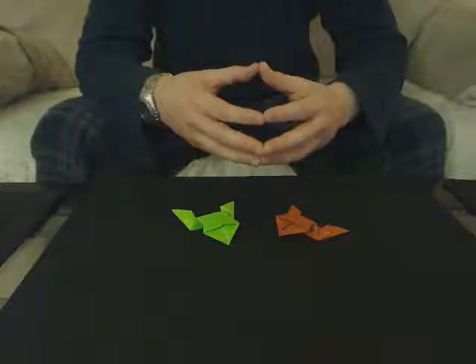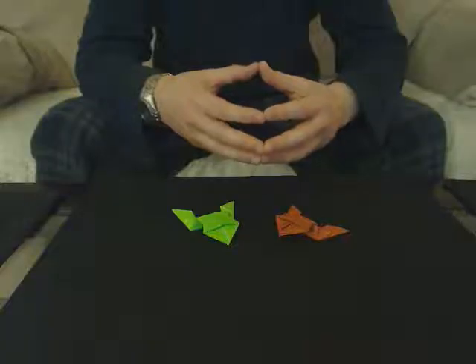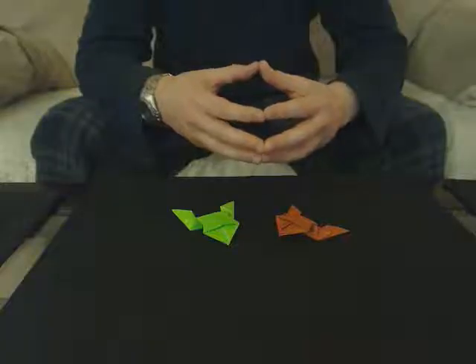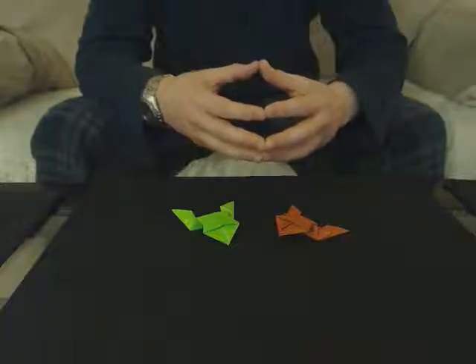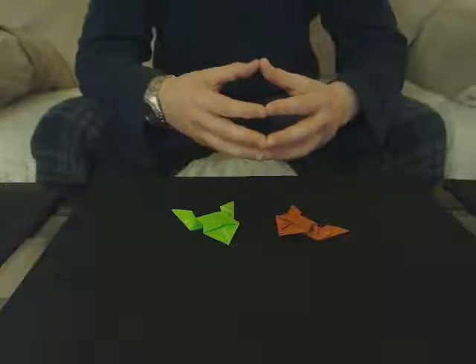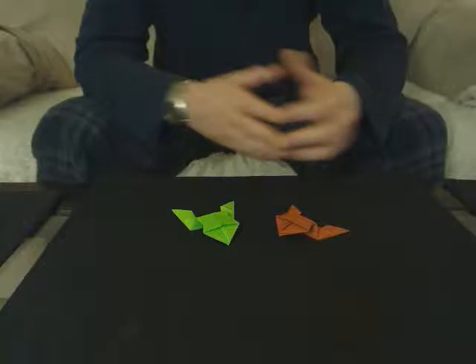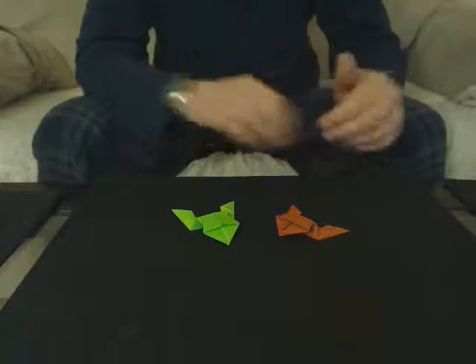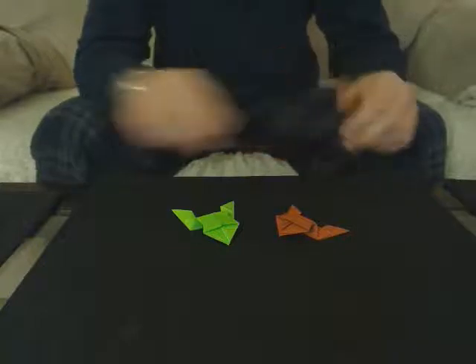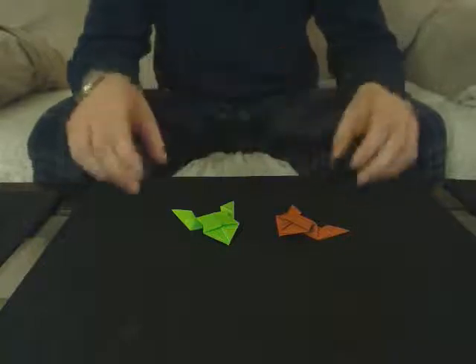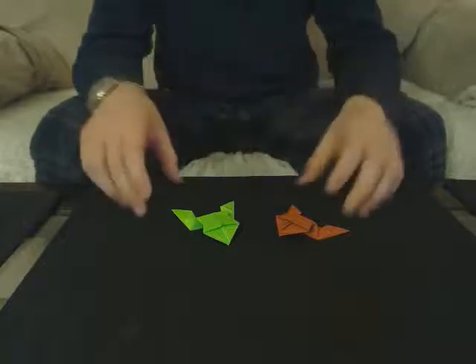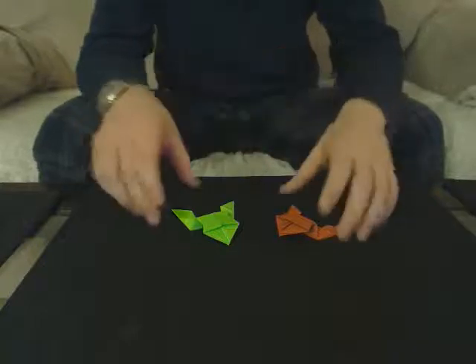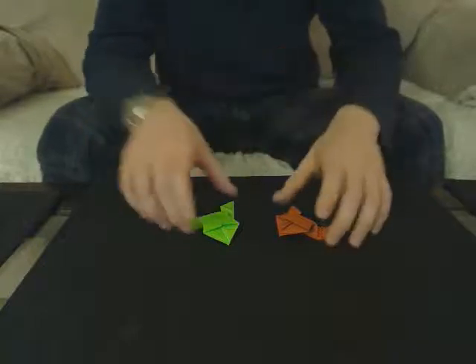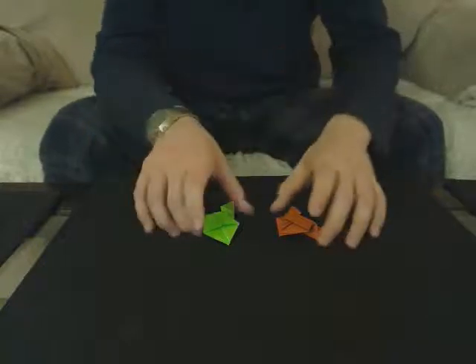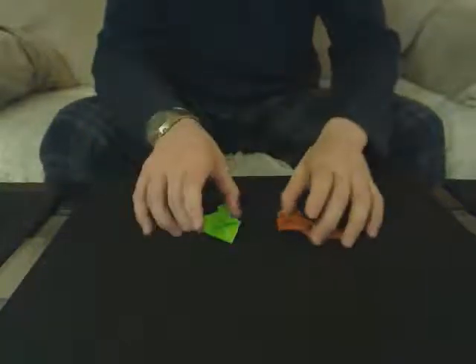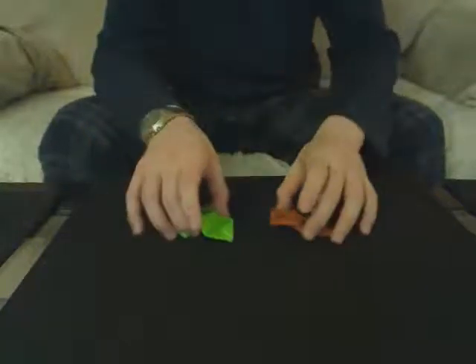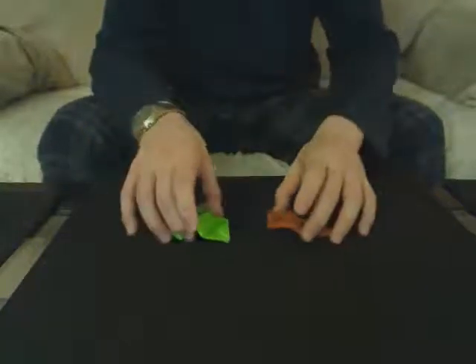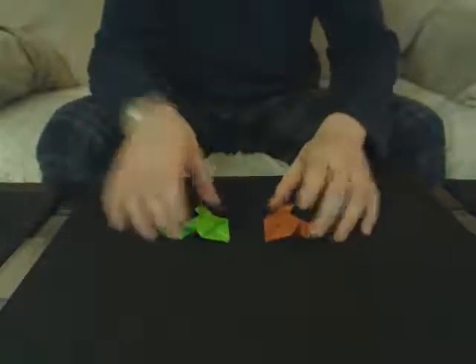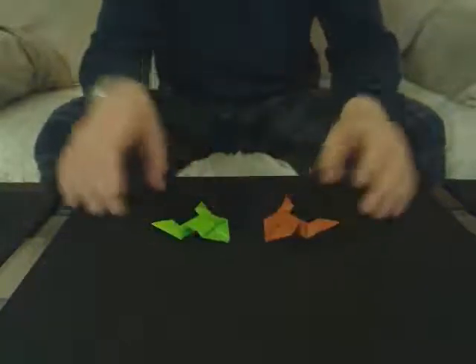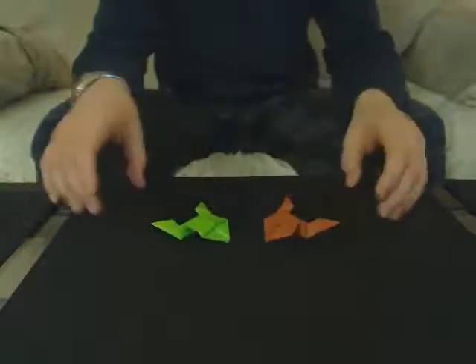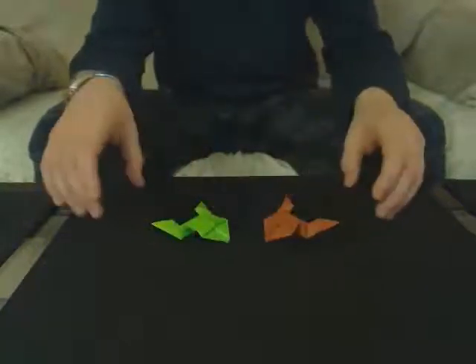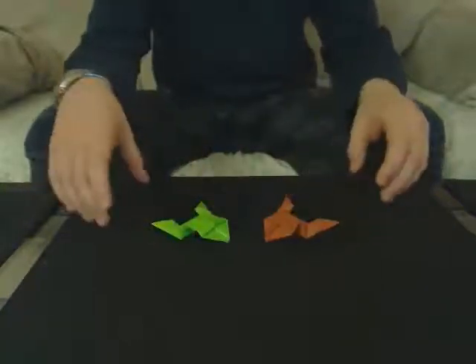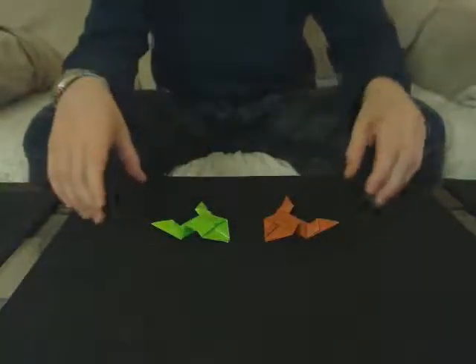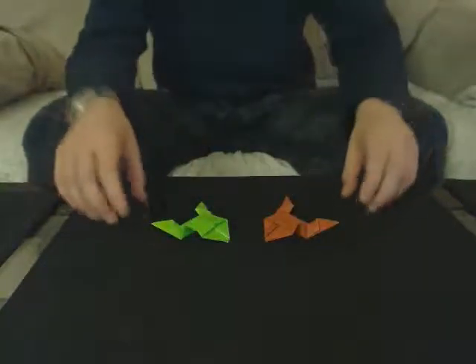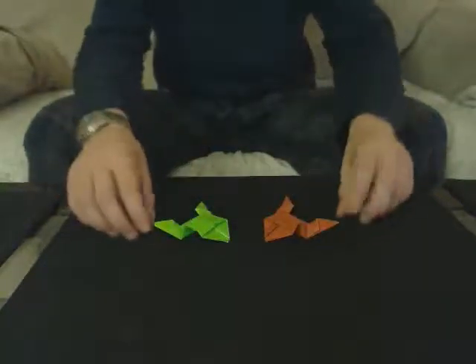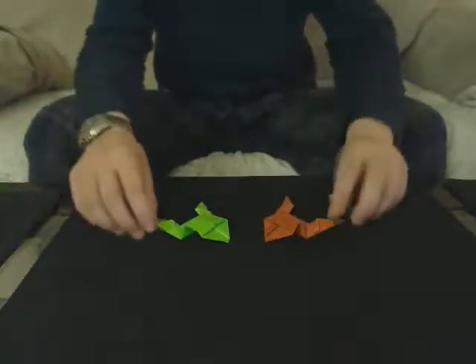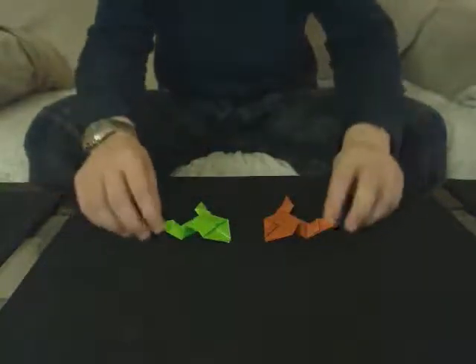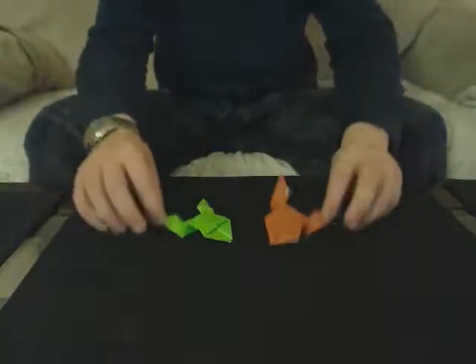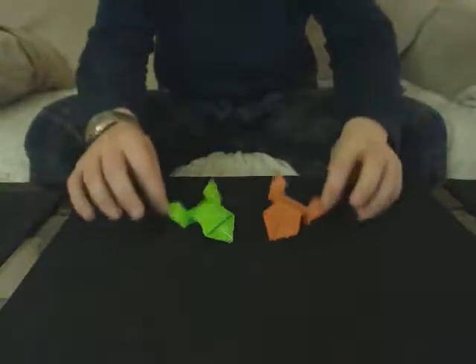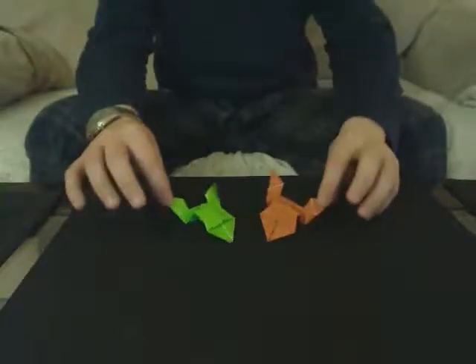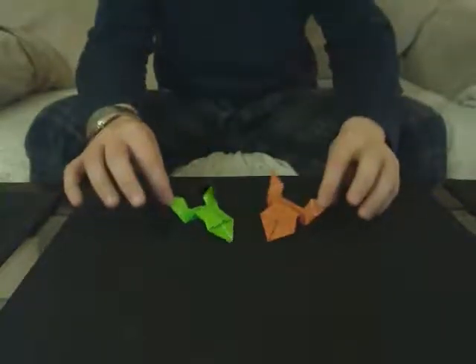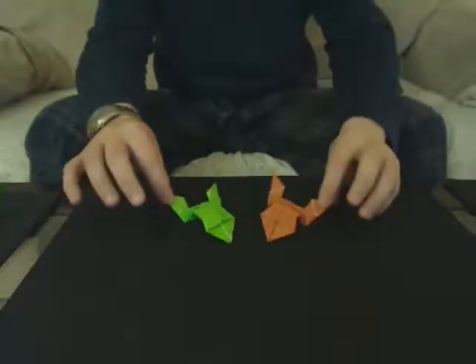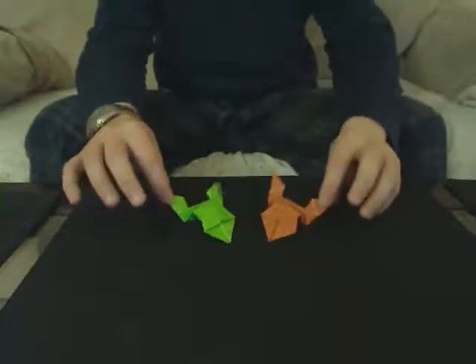Hello, I have another video for you on origami. Today we're going to be doing the jumping frog.